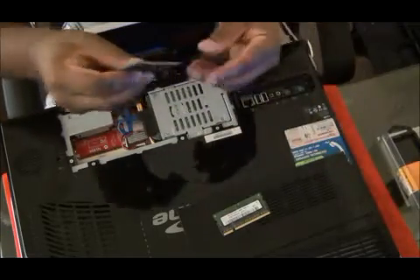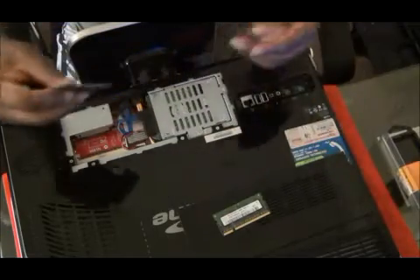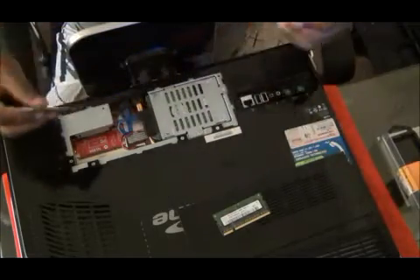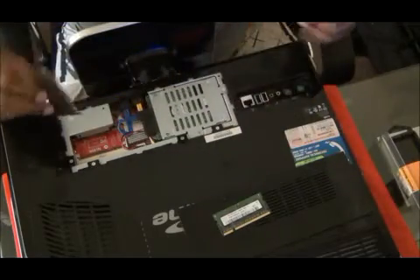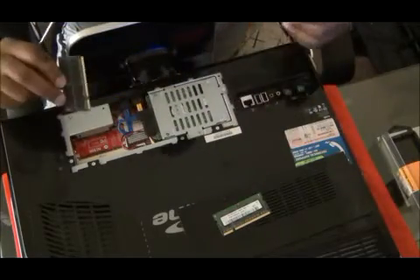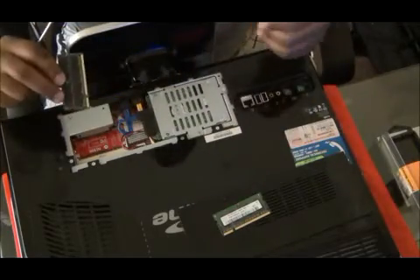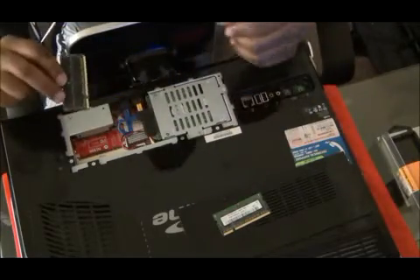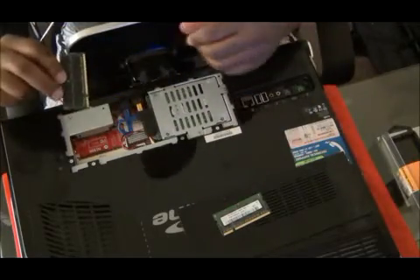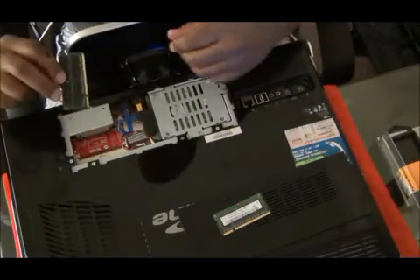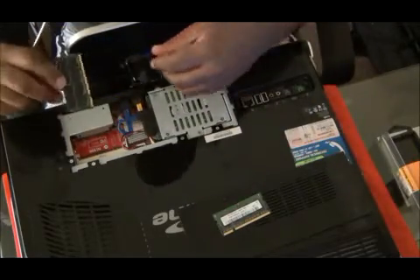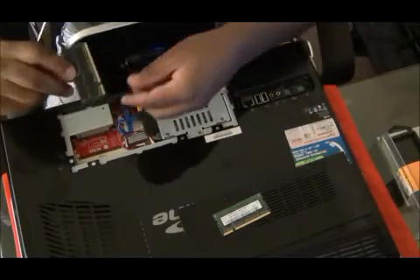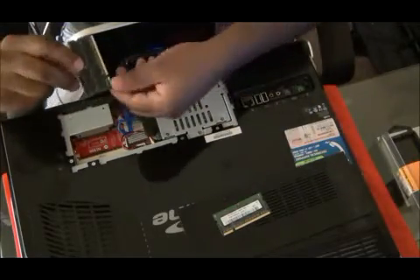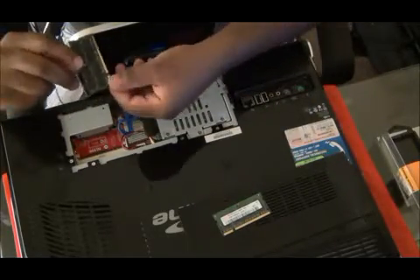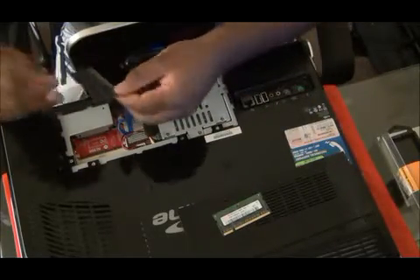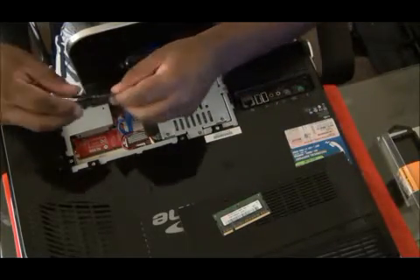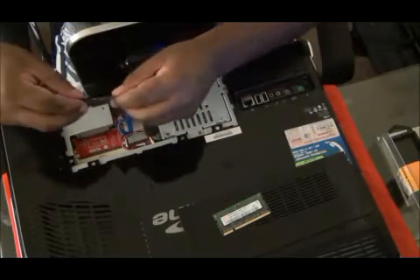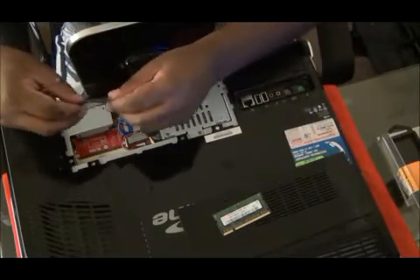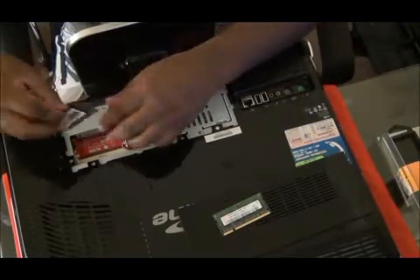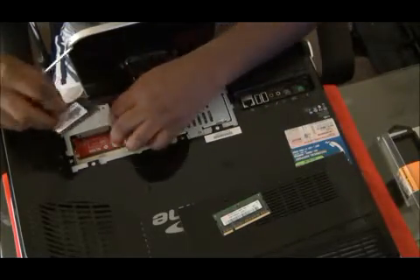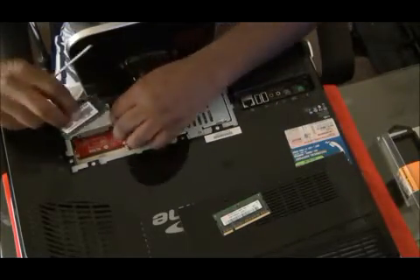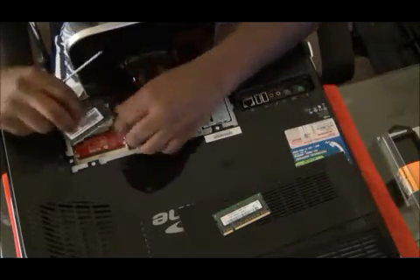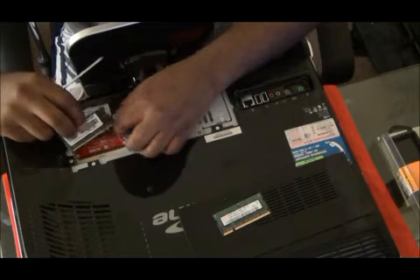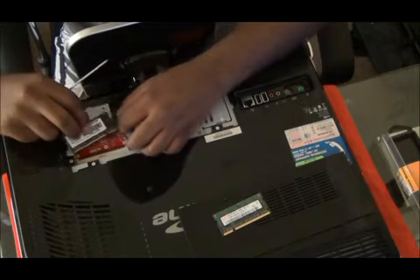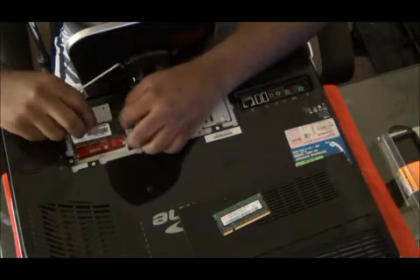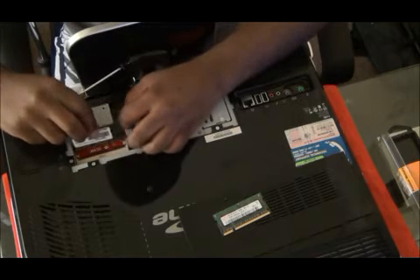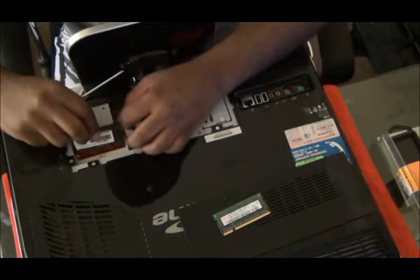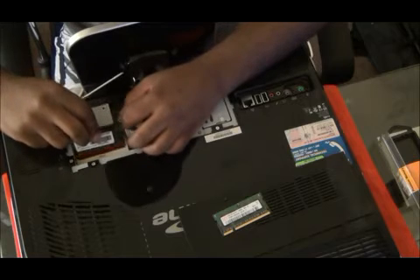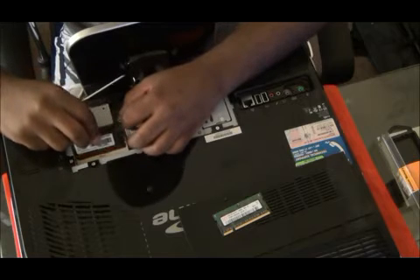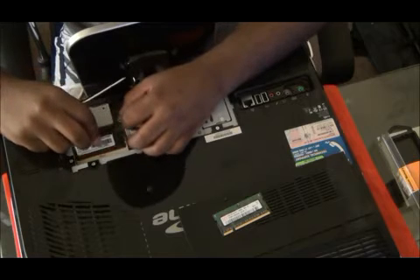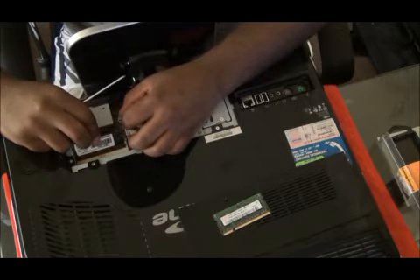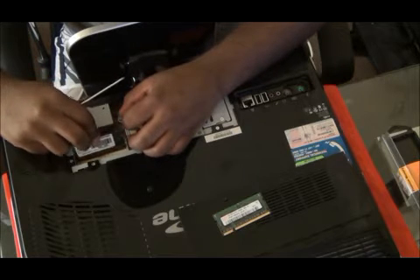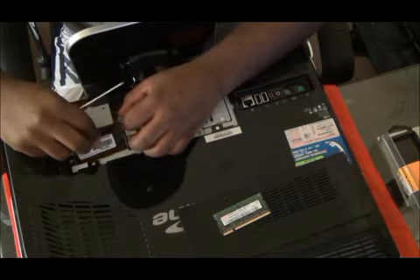This is a place where the RAM is. This is a place where the RAM is going to be.